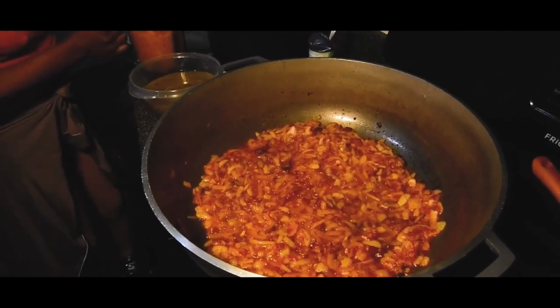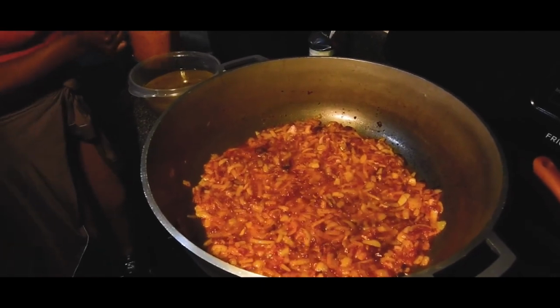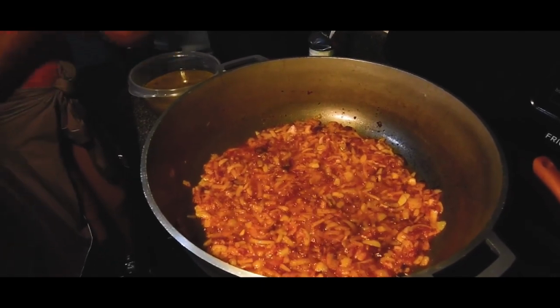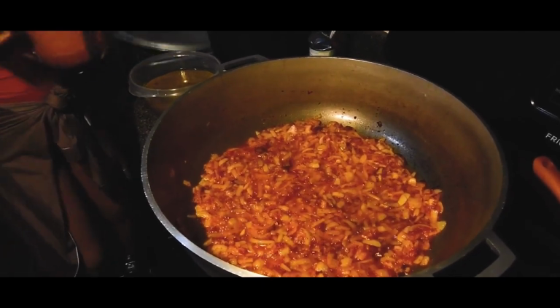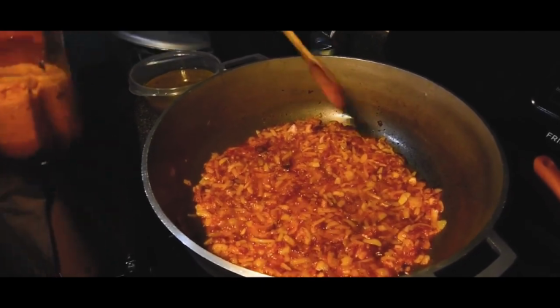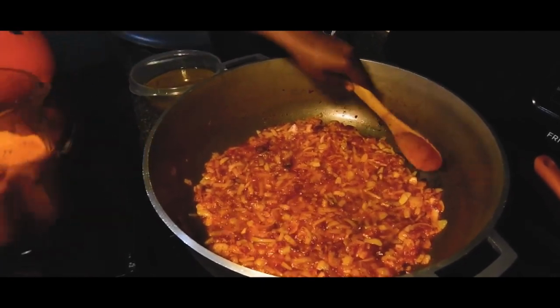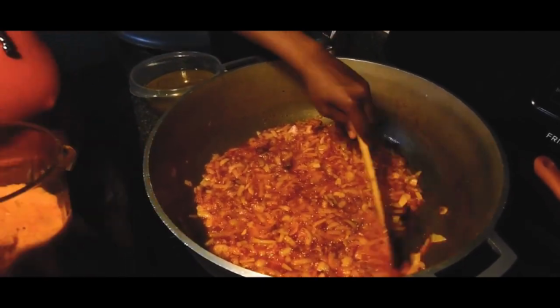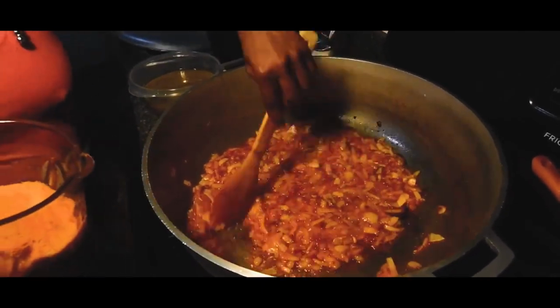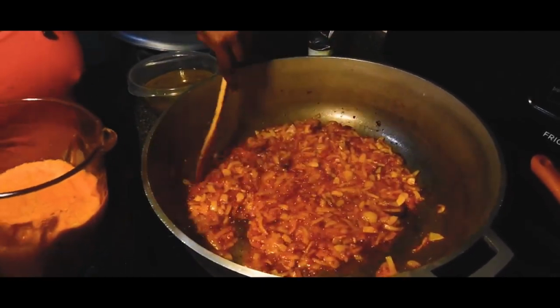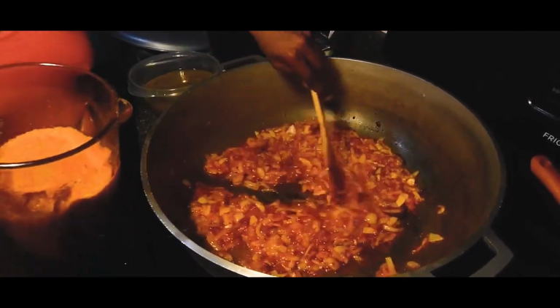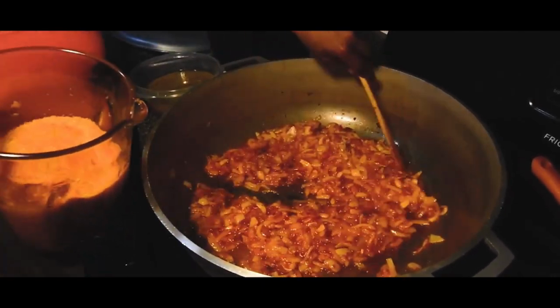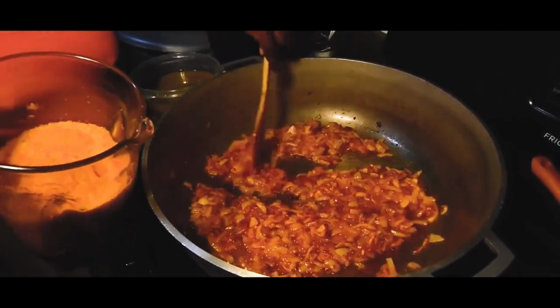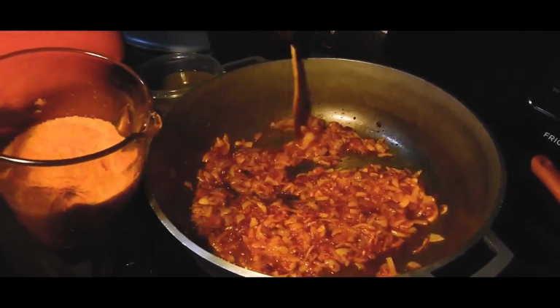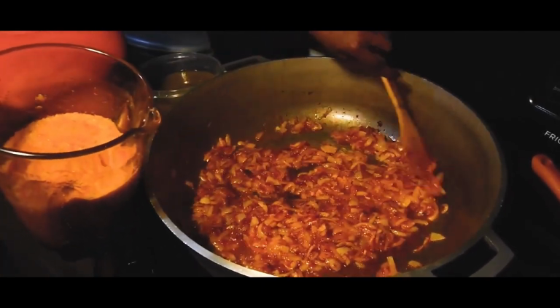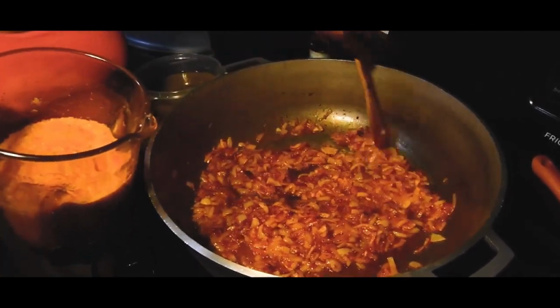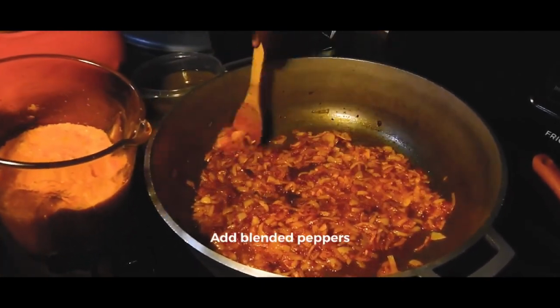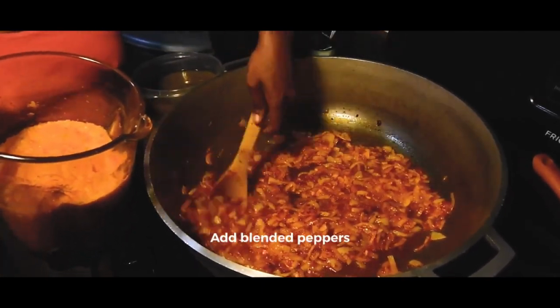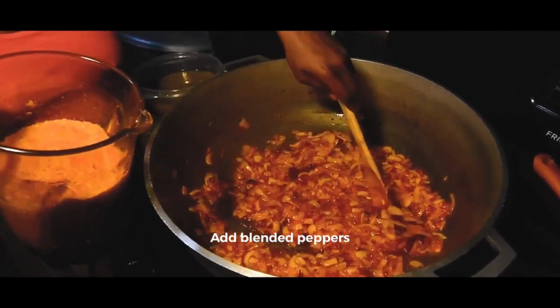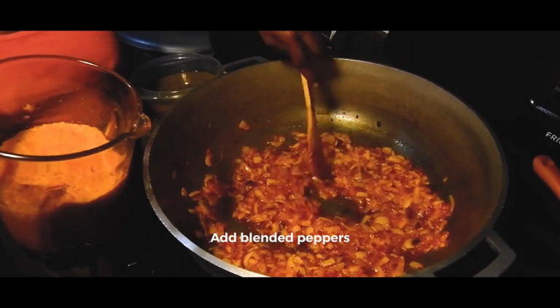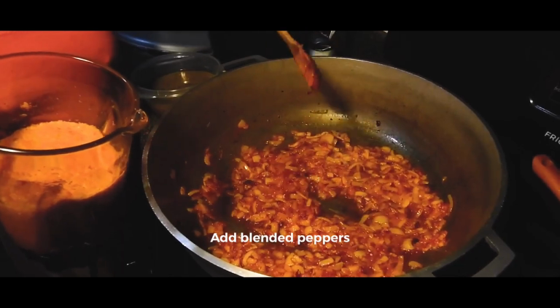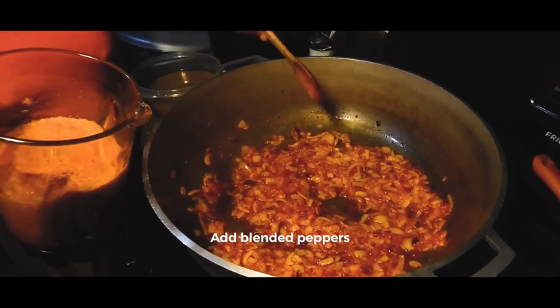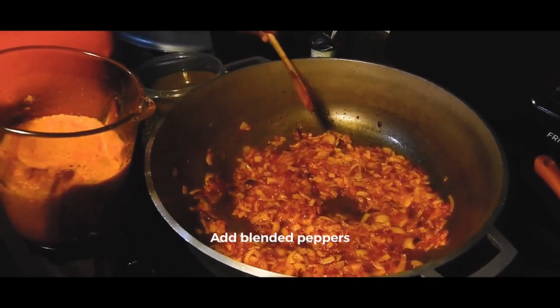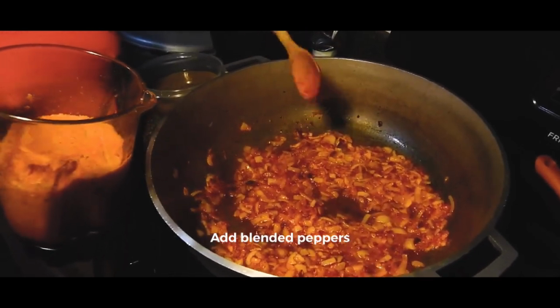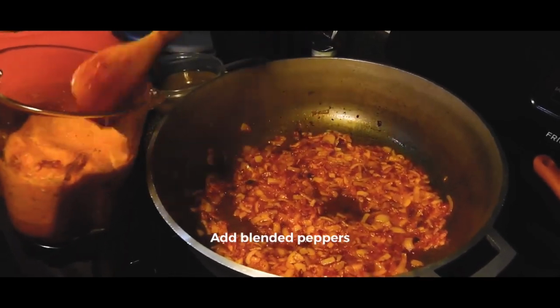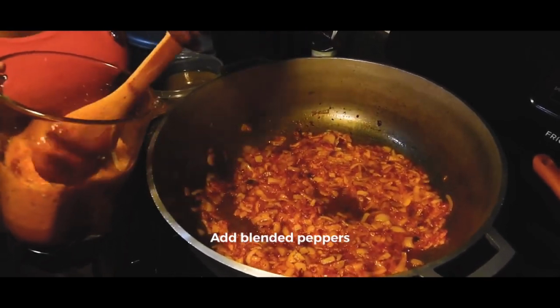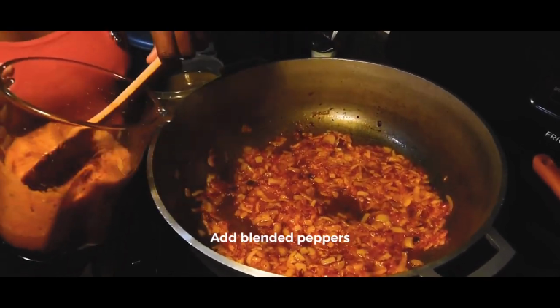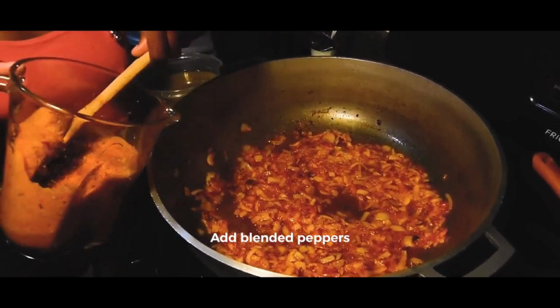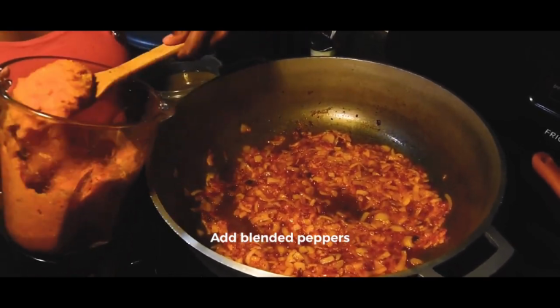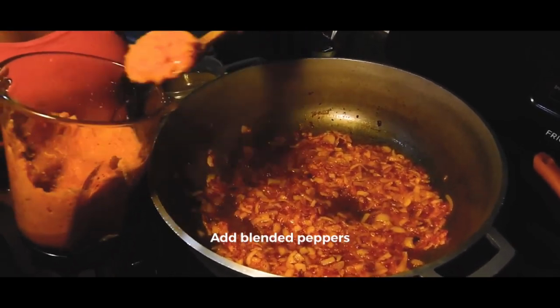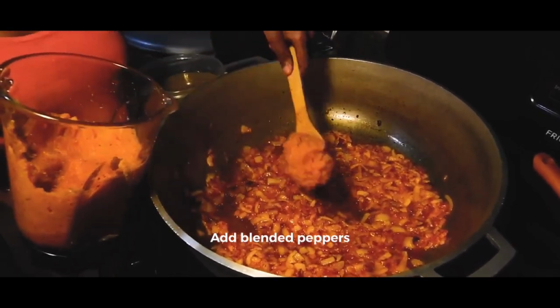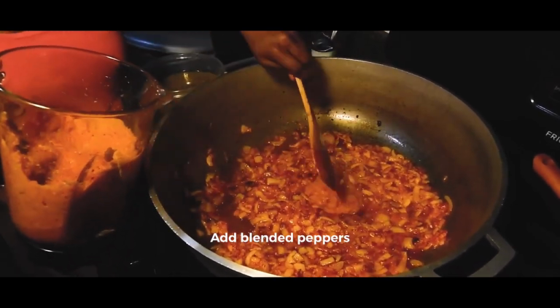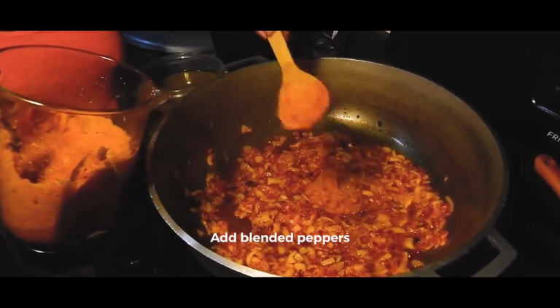After it's been cooking for a while, you really just want to add in your blended peppers into the pot little by little.